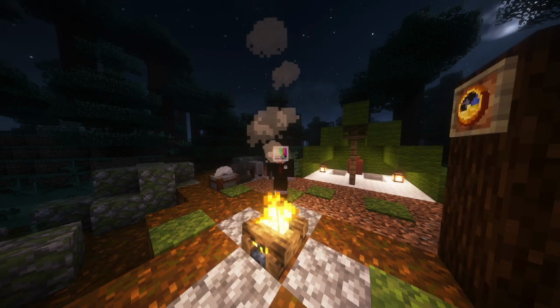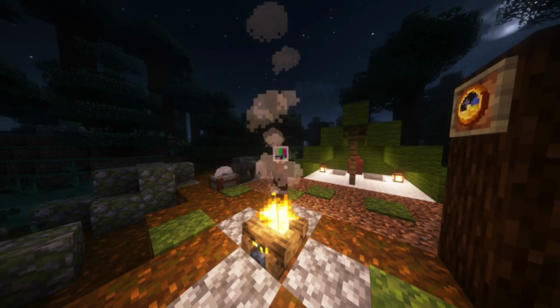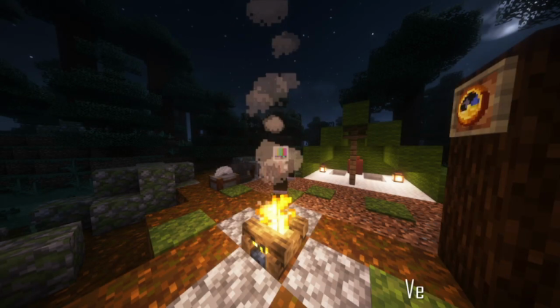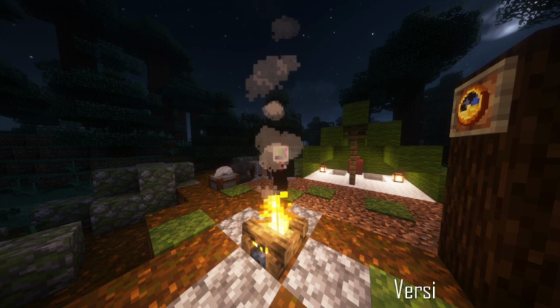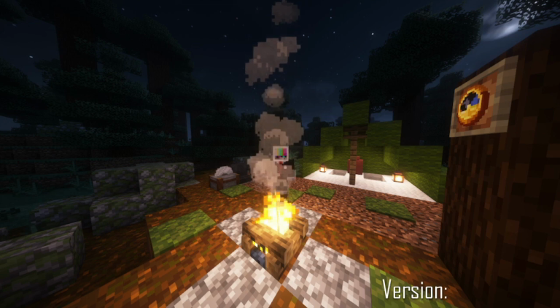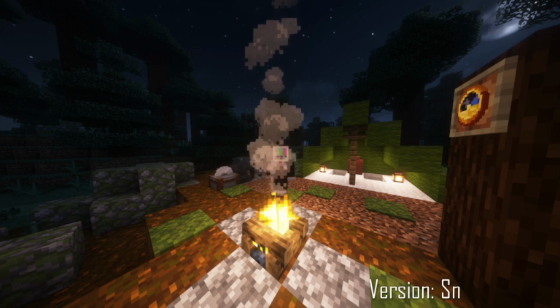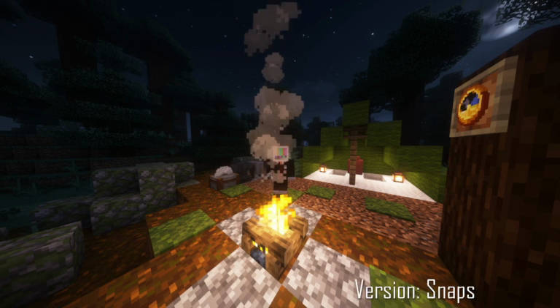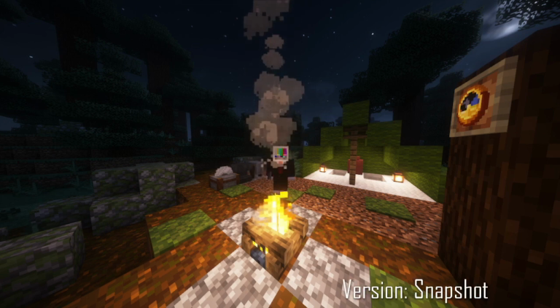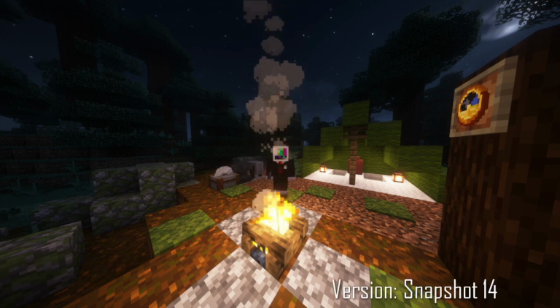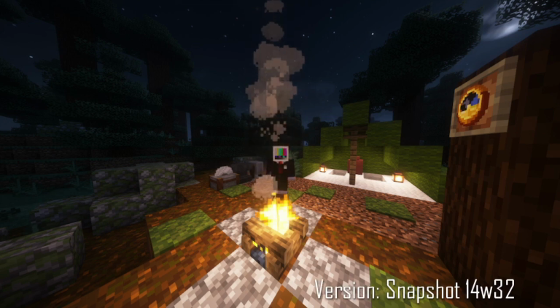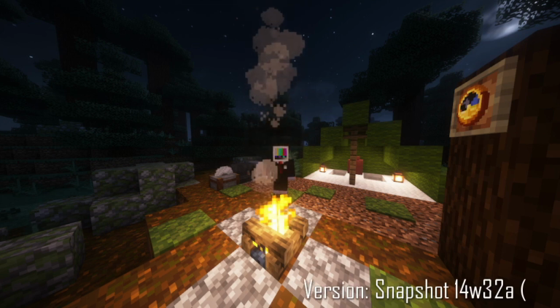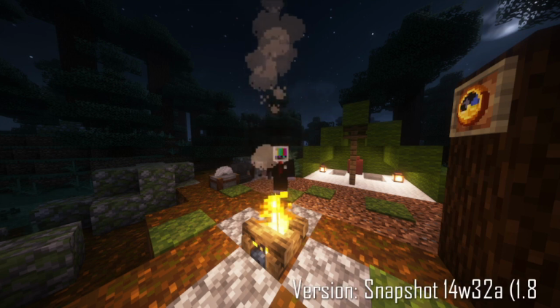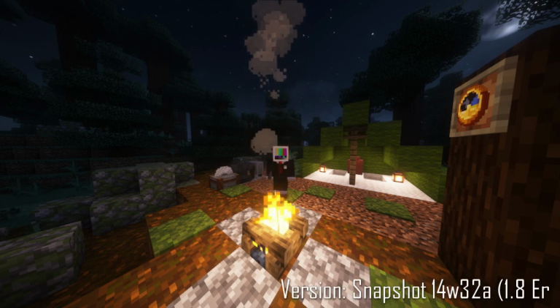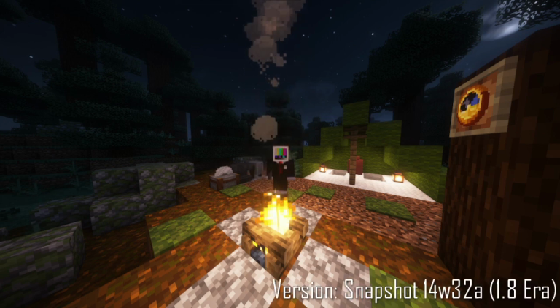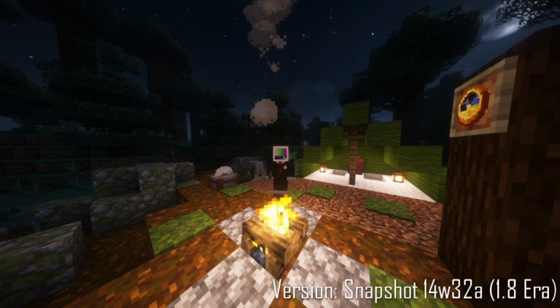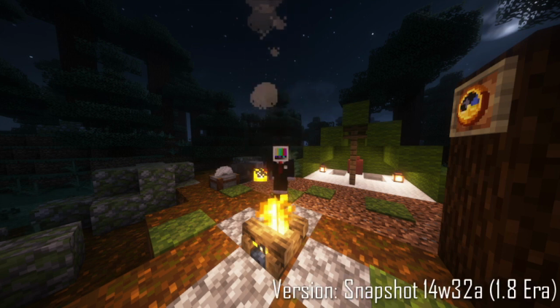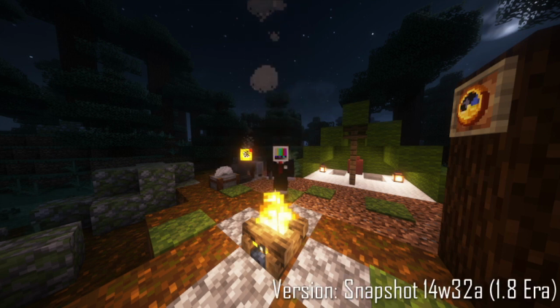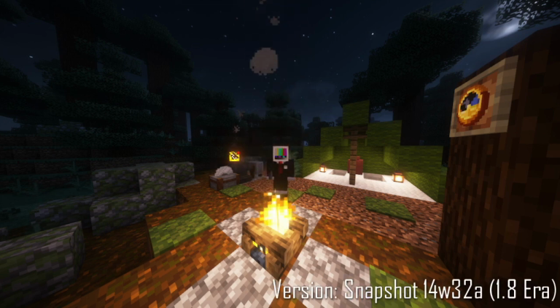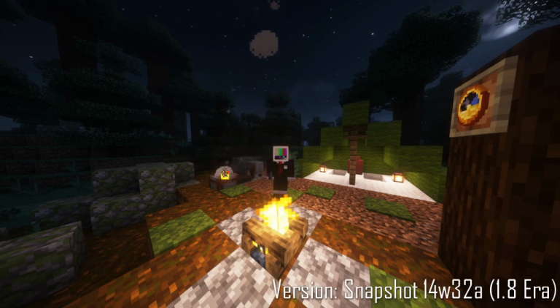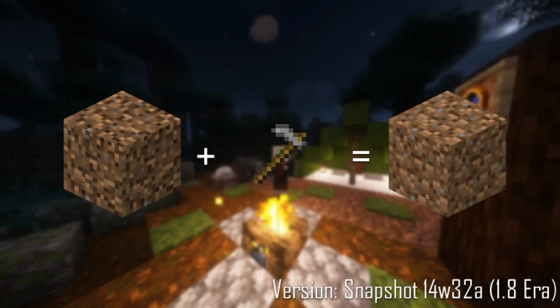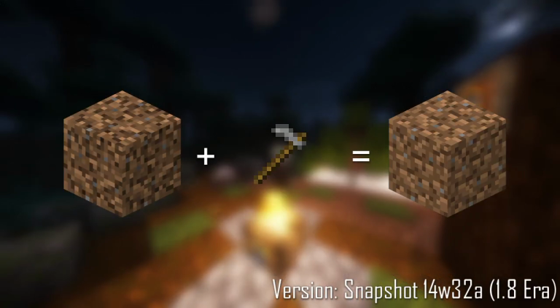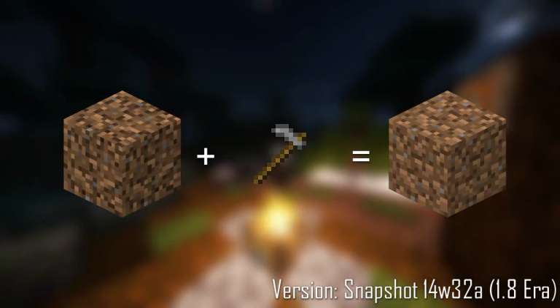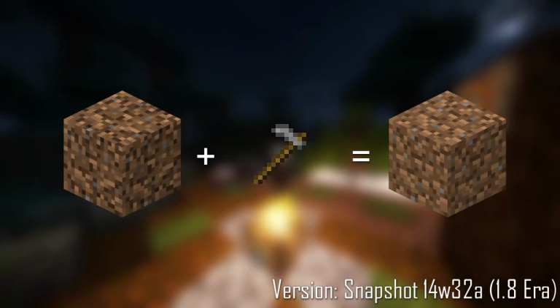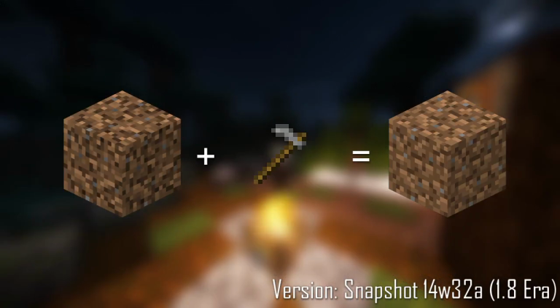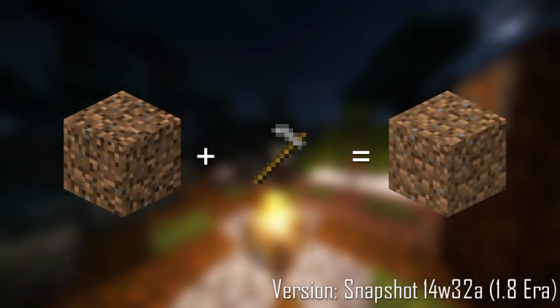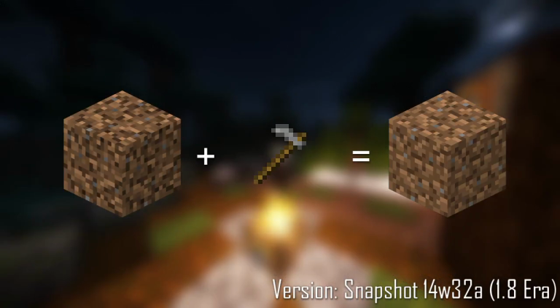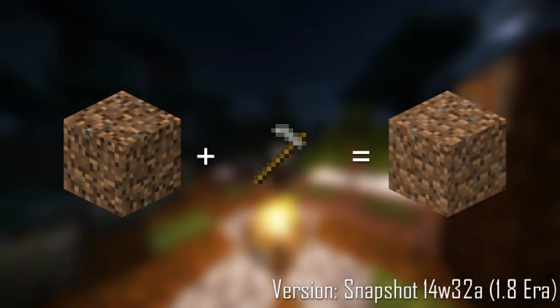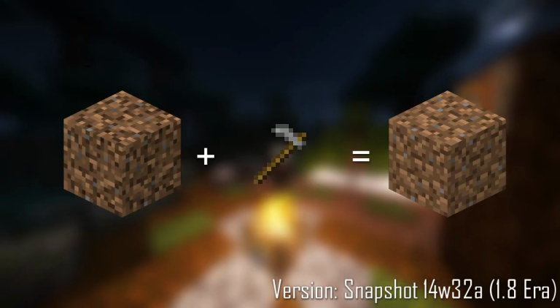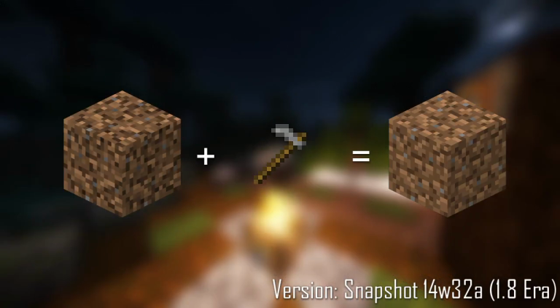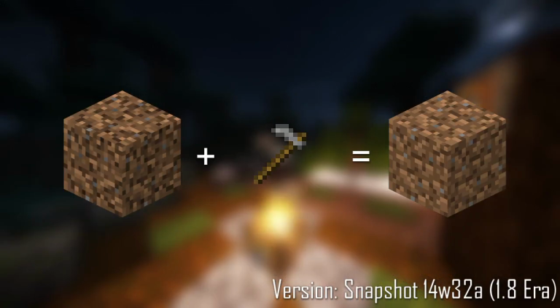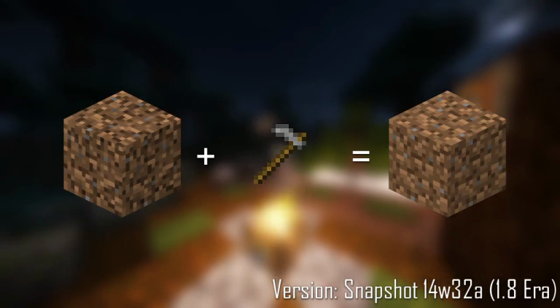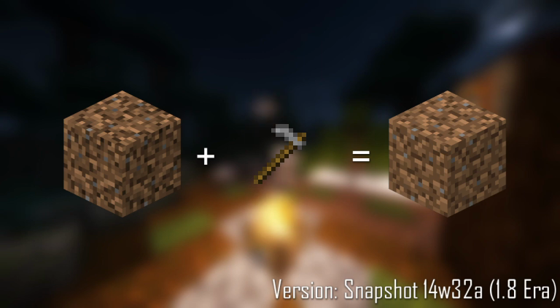In 14w32a, the tilling mechanics would change, as Coarse Dirt would simply turn into normal dirt when tilled.